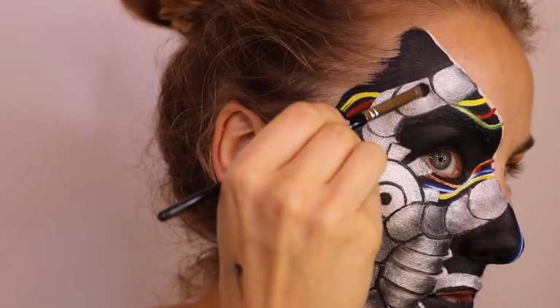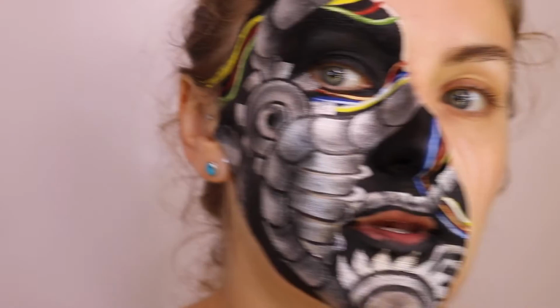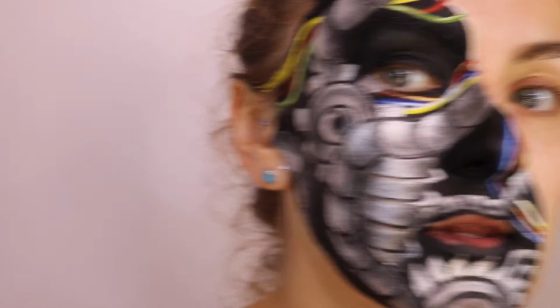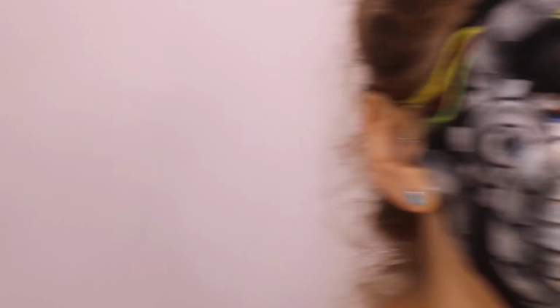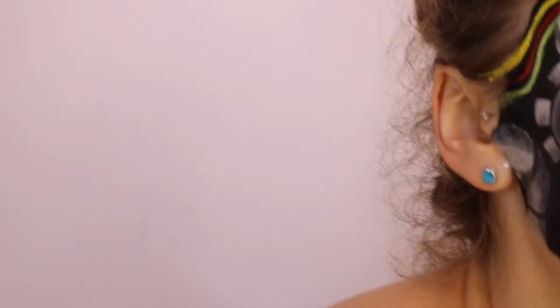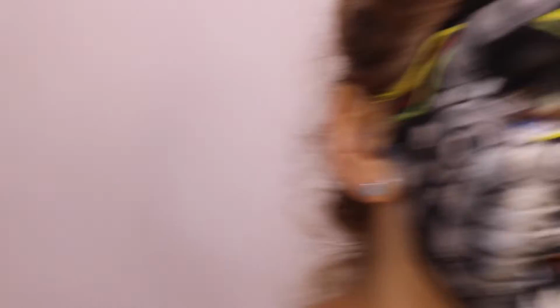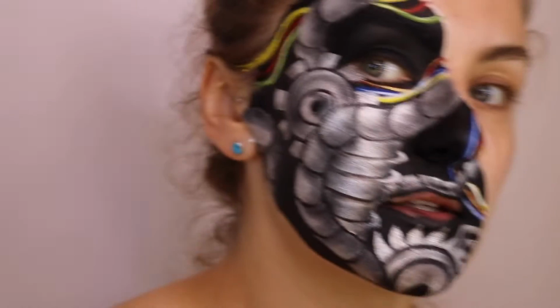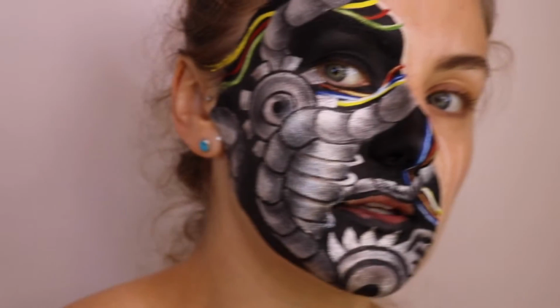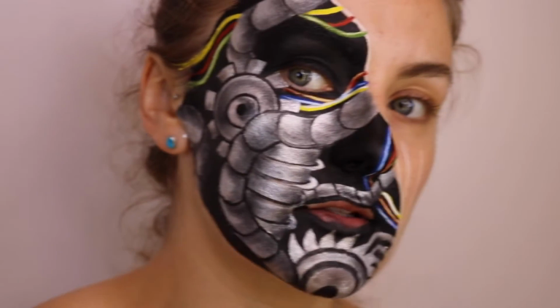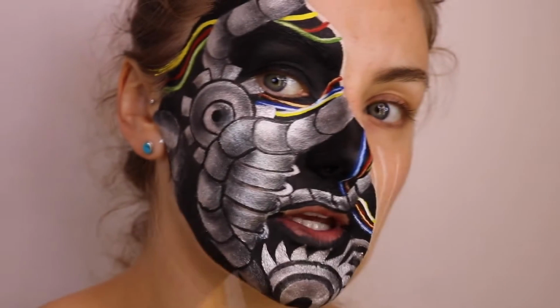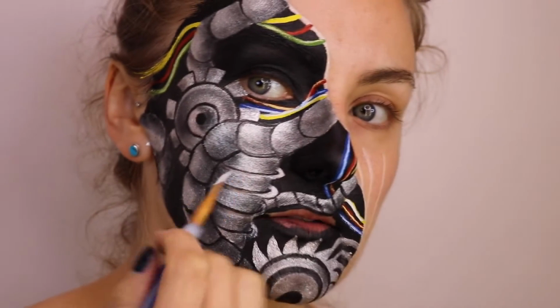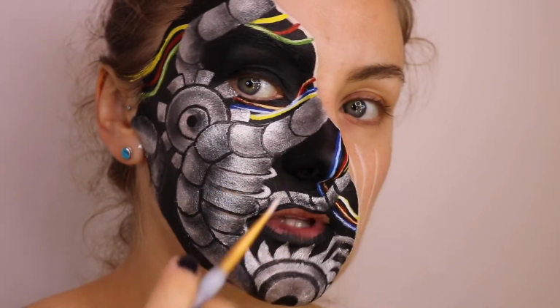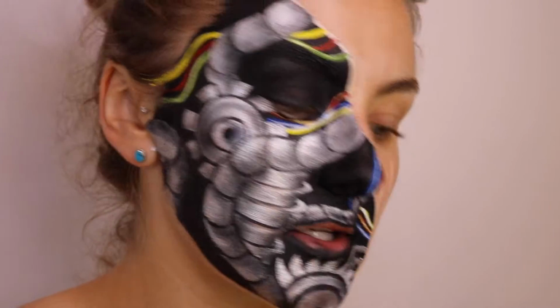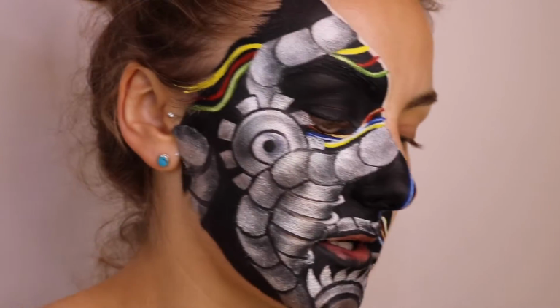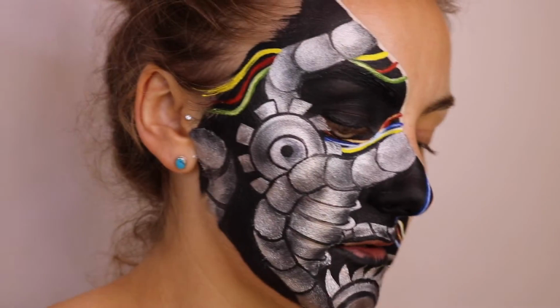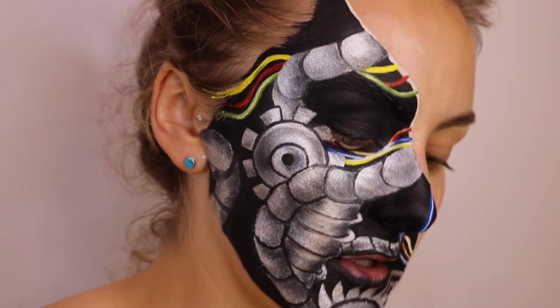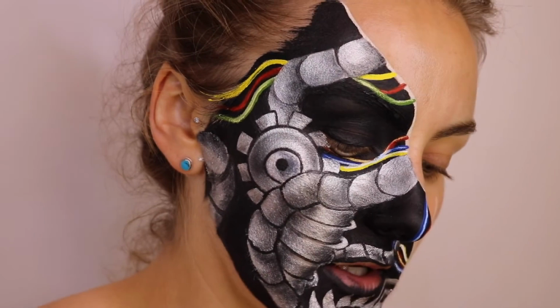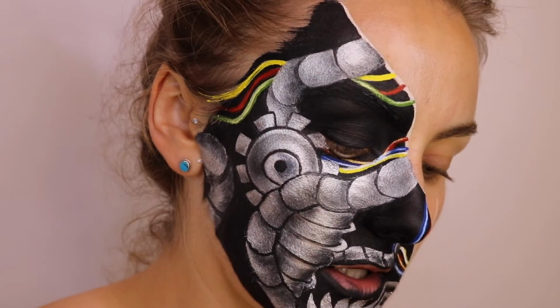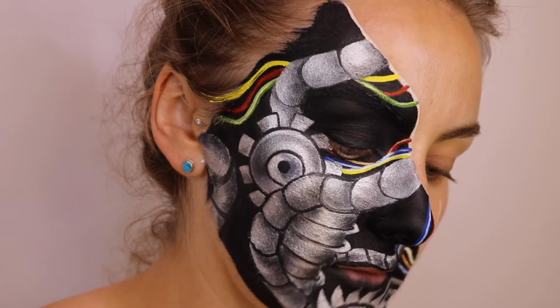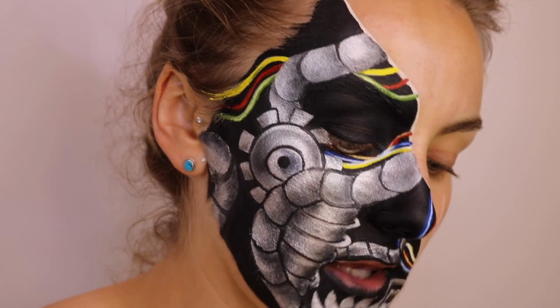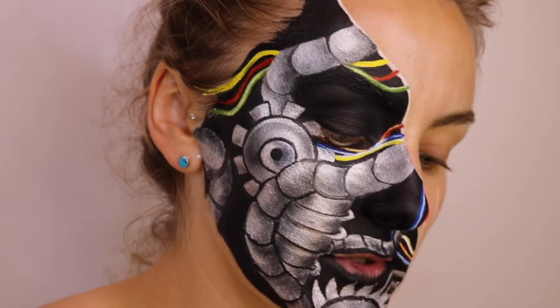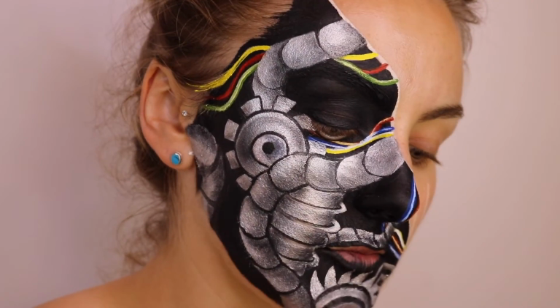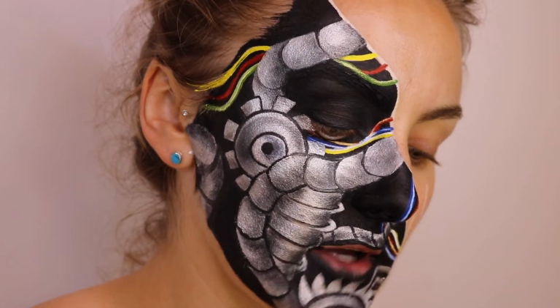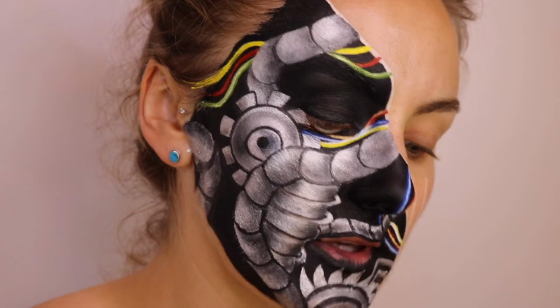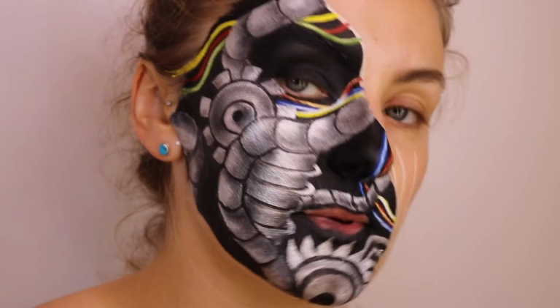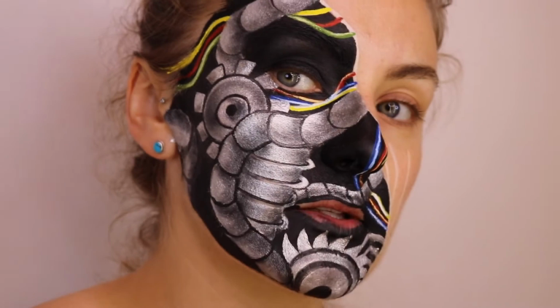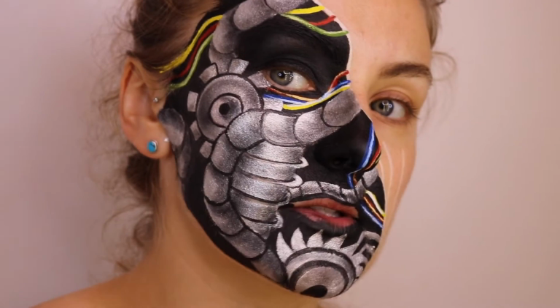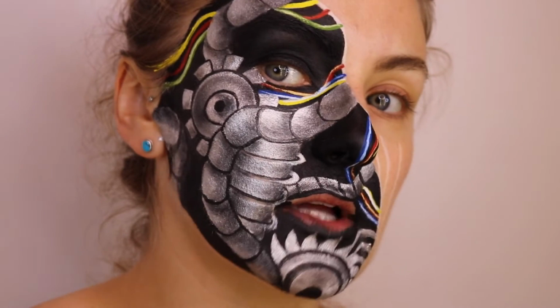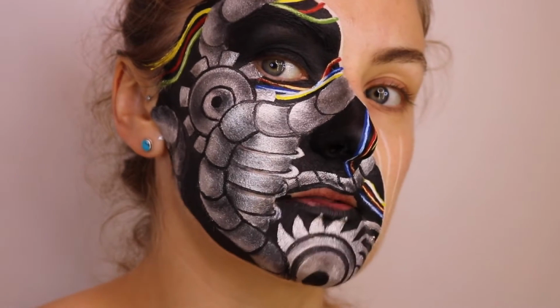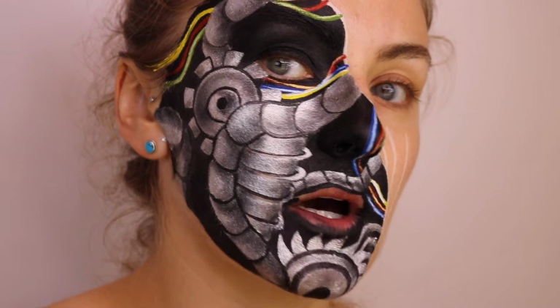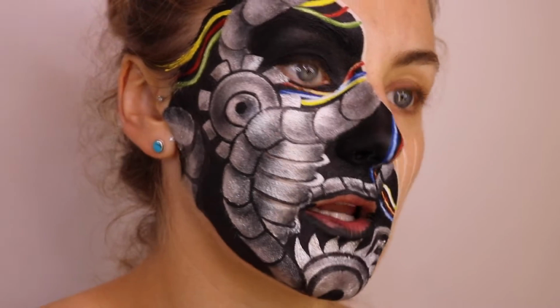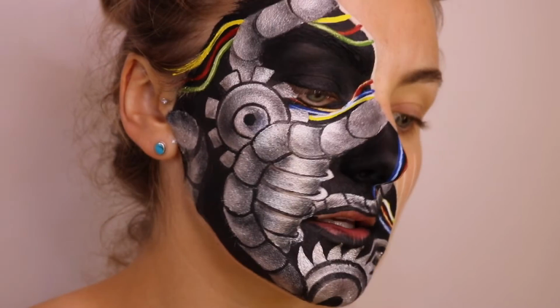Now that I've added the shading with the eyeshadow, I'm going to go back in with some white face paint just to add some highlights.